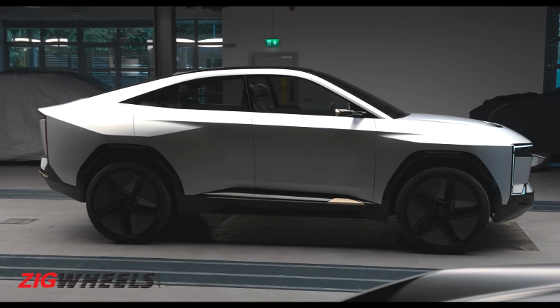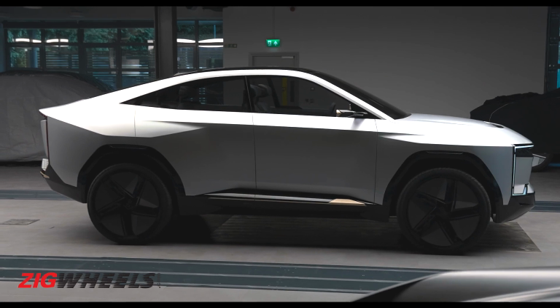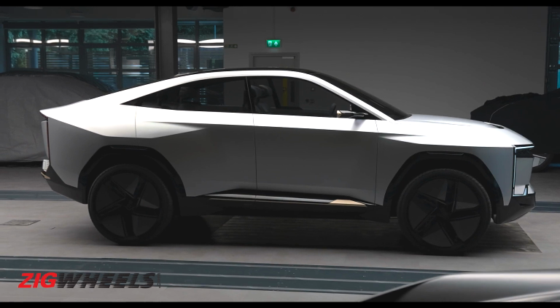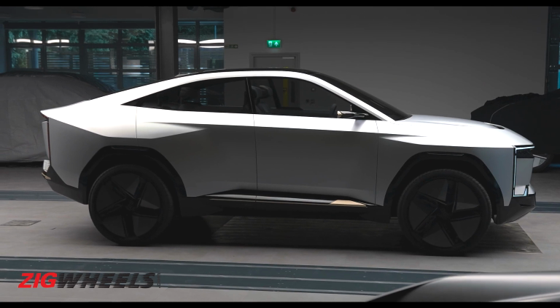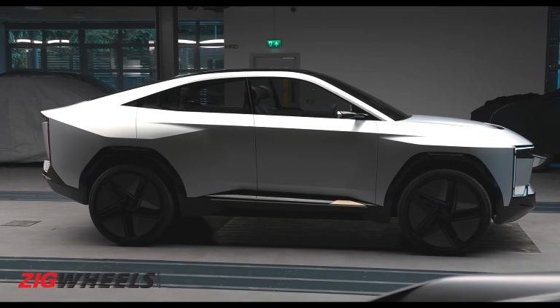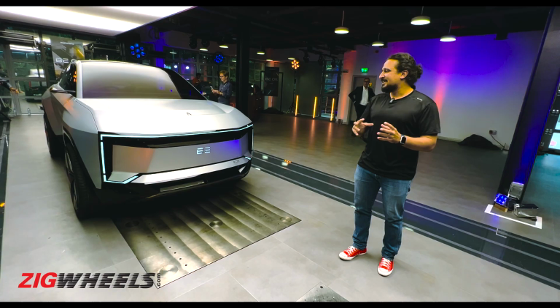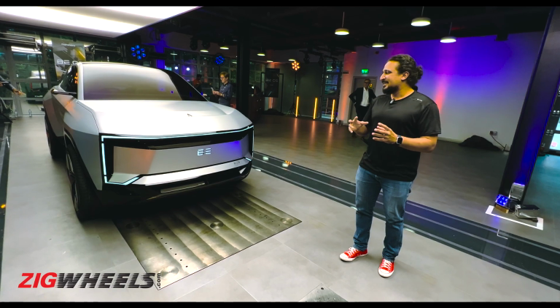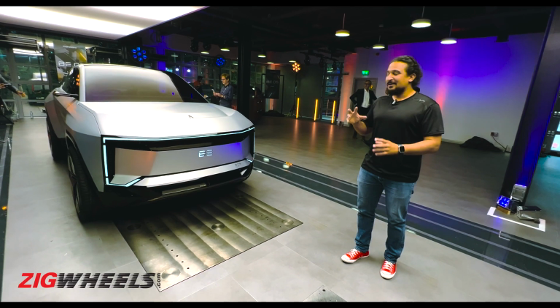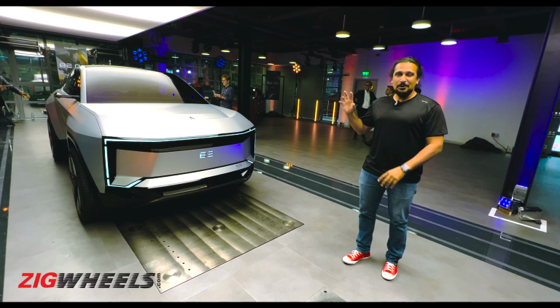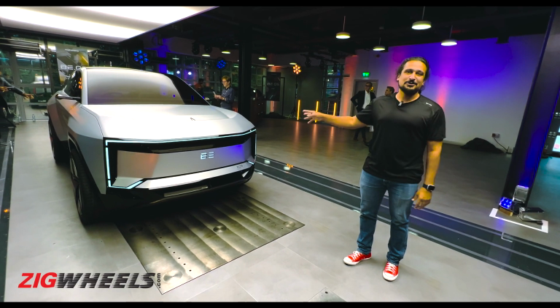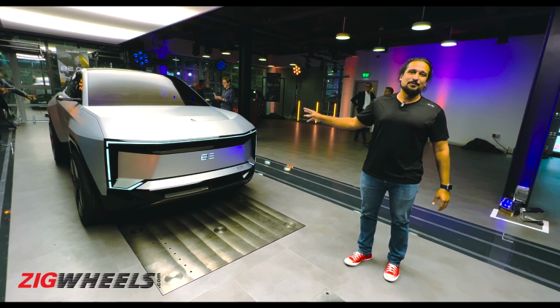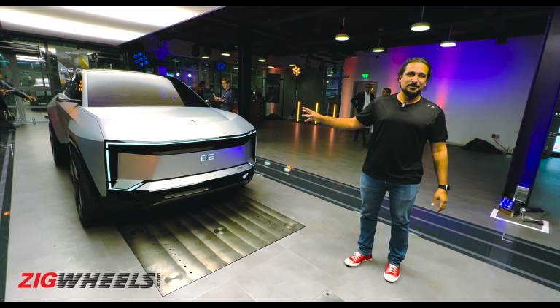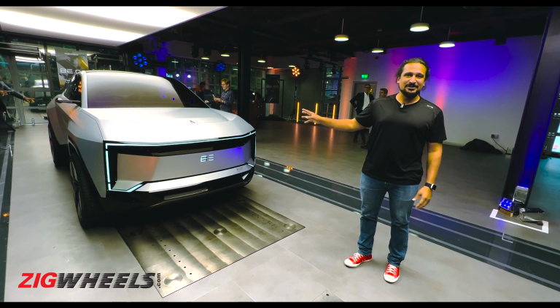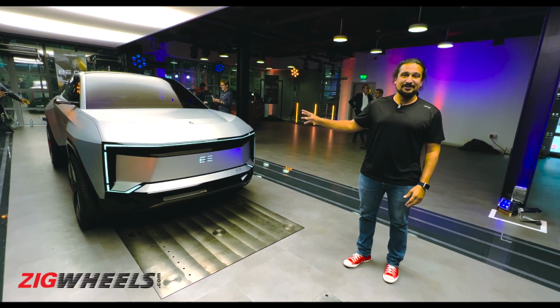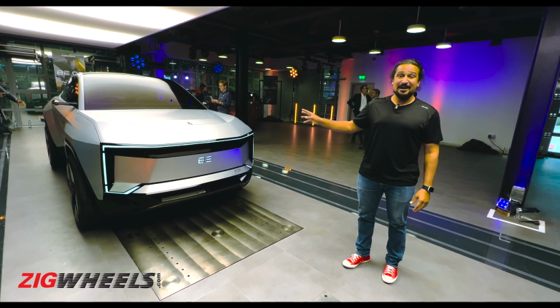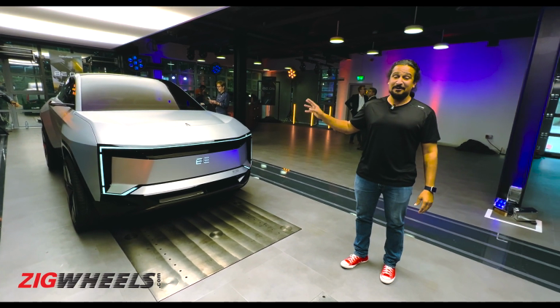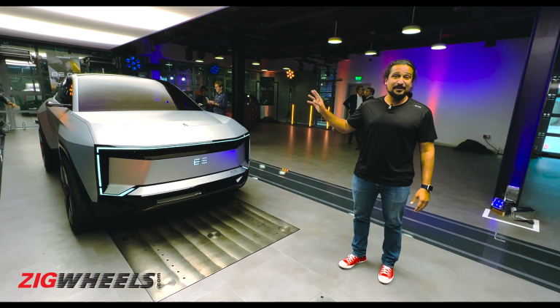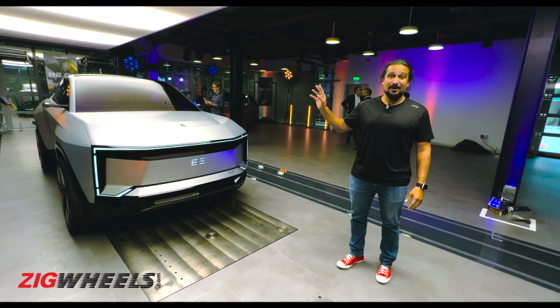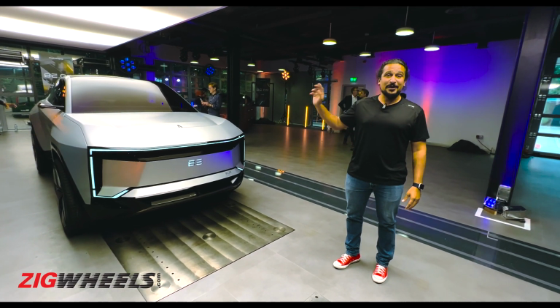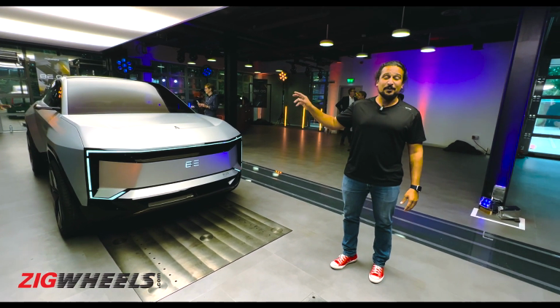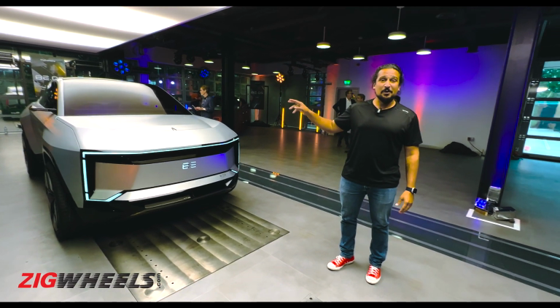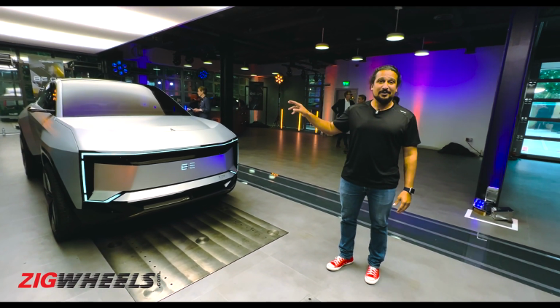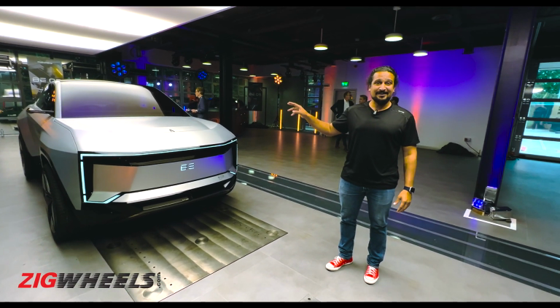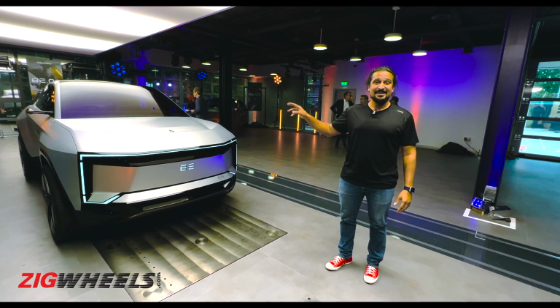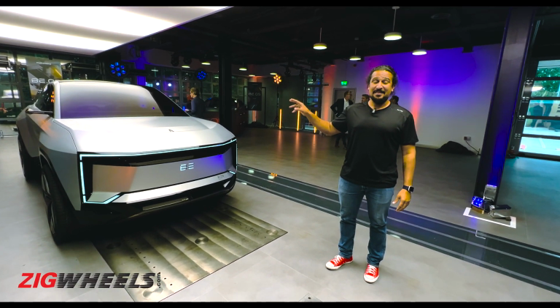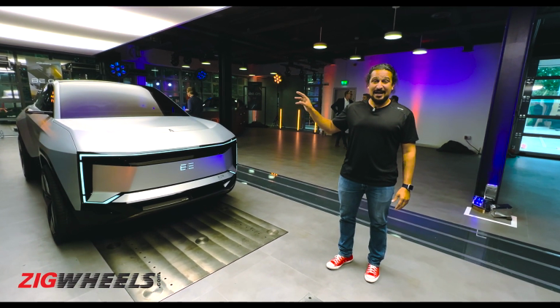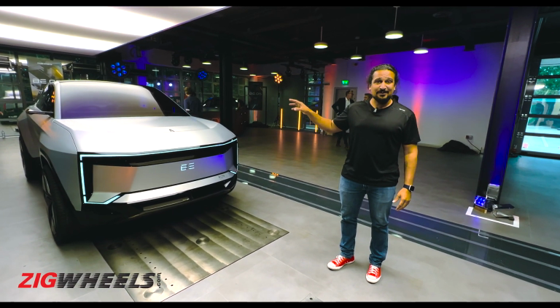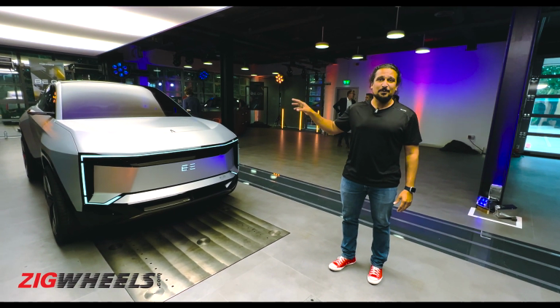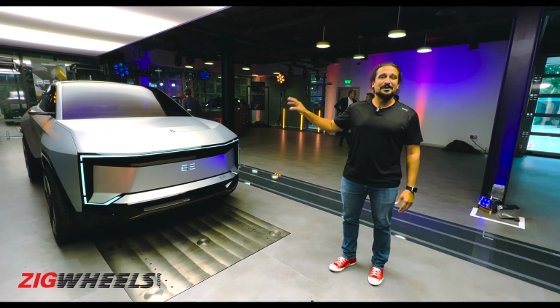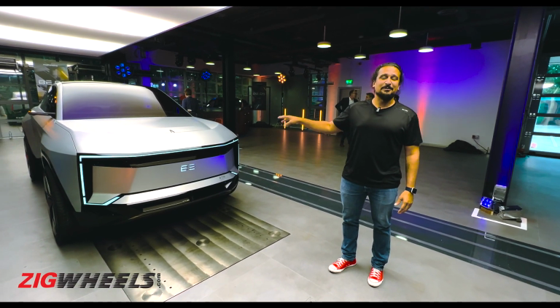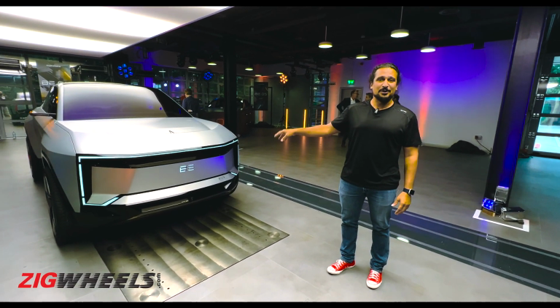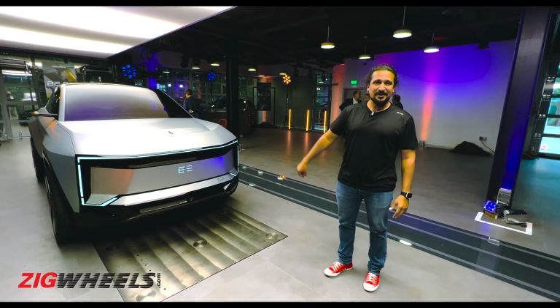The BE09 is truly impressive — a combination of sleek, square SUV and sporty design. Lots of promise here, and we can't wait to see what it delivers when it comes our way.